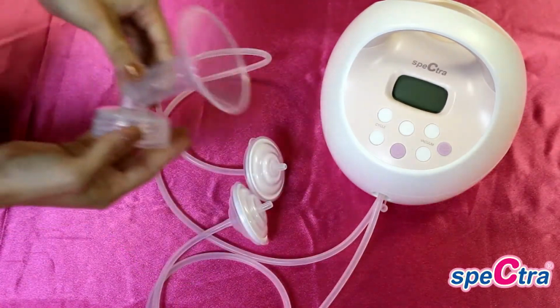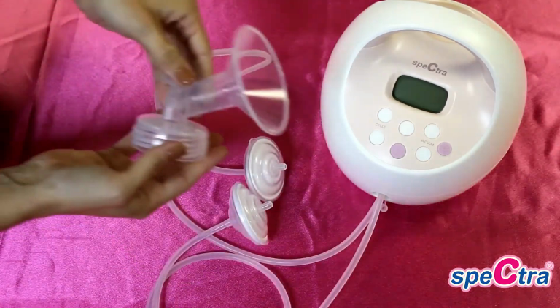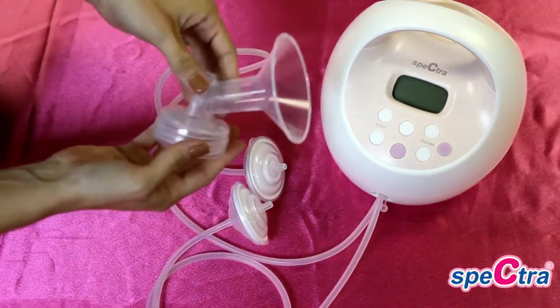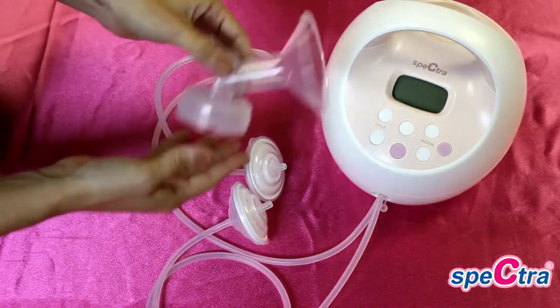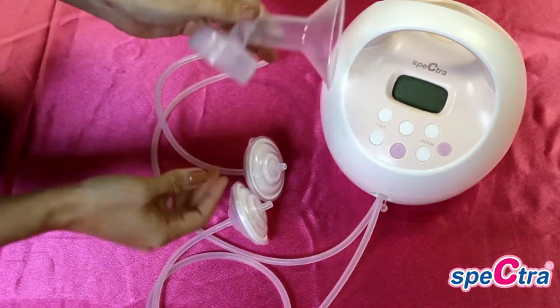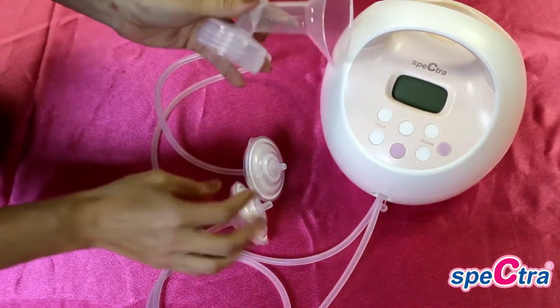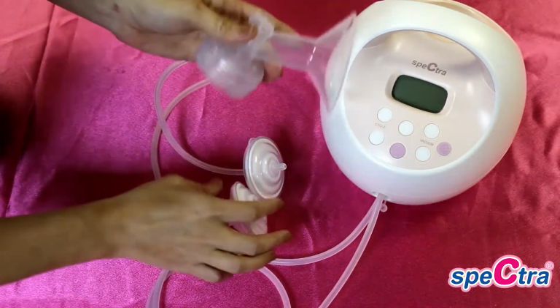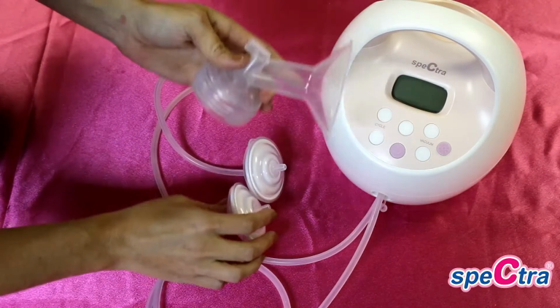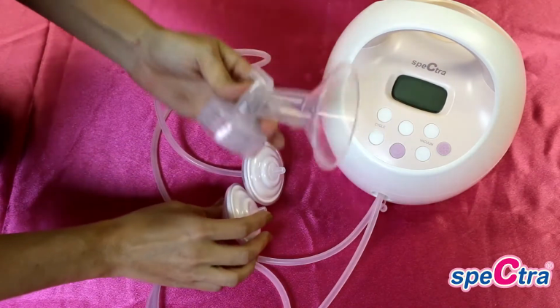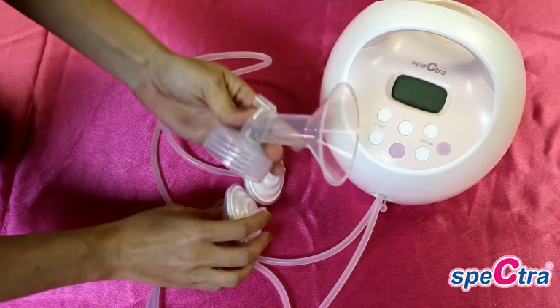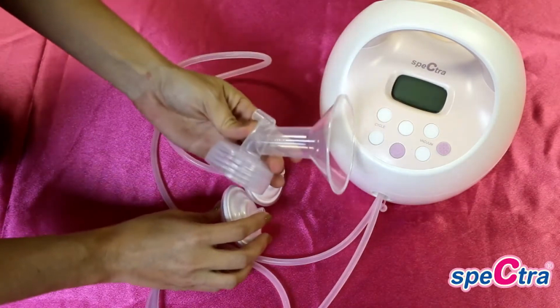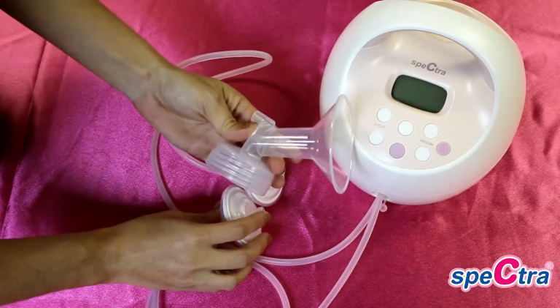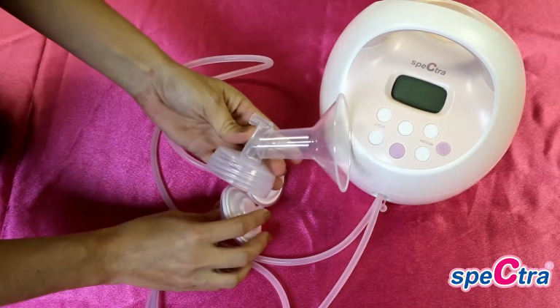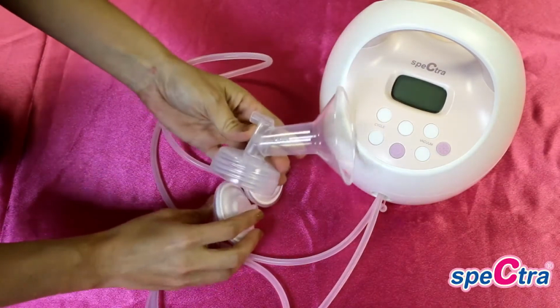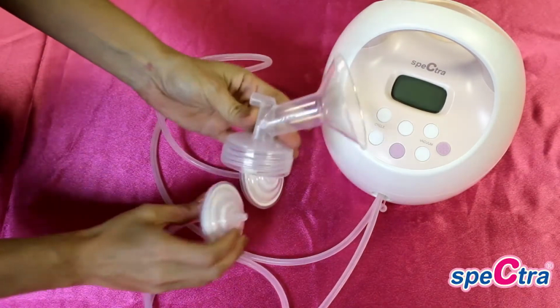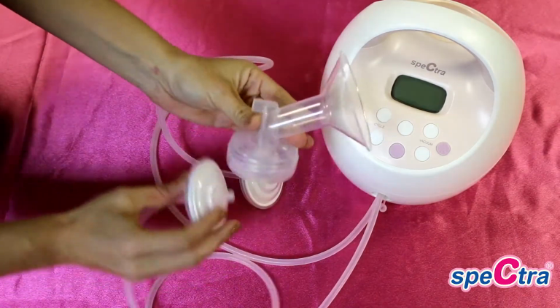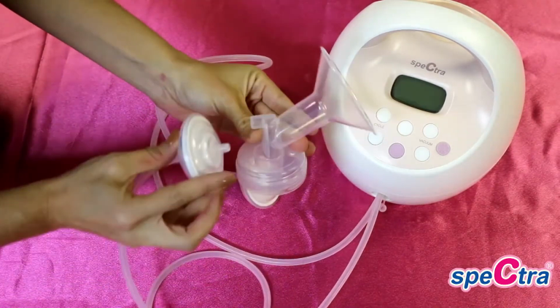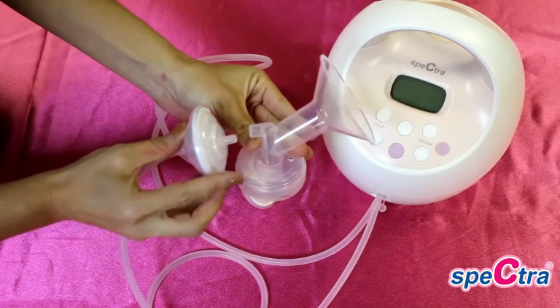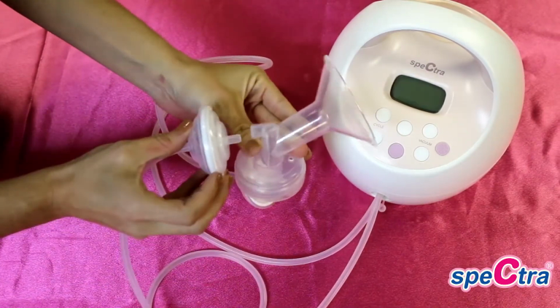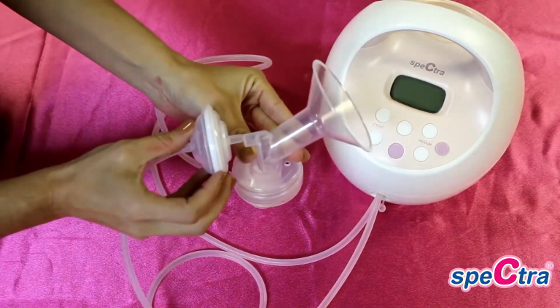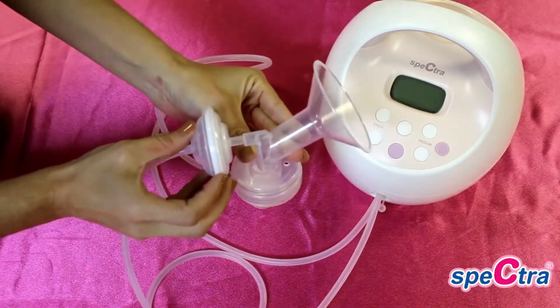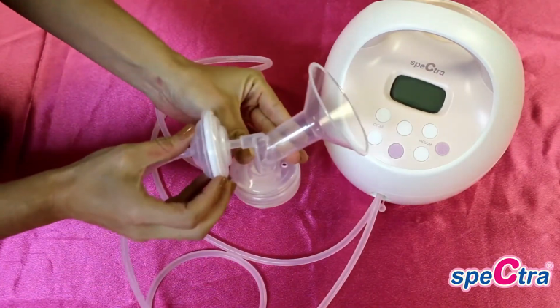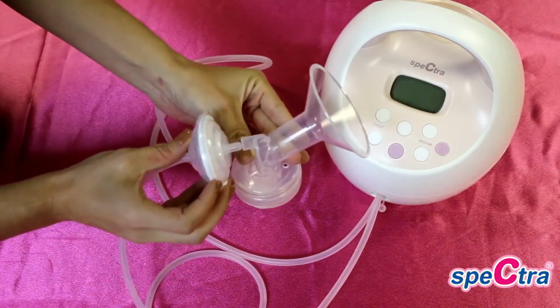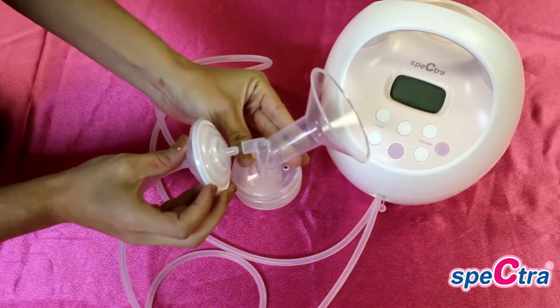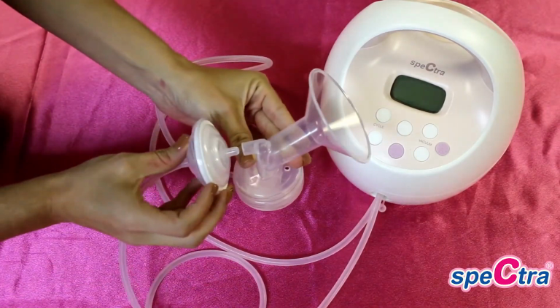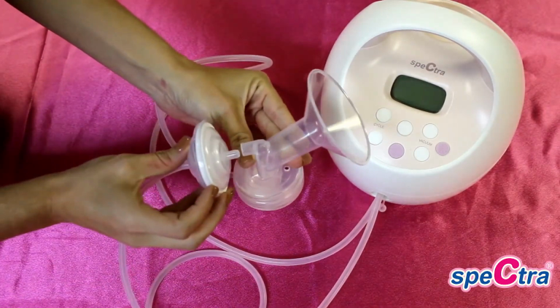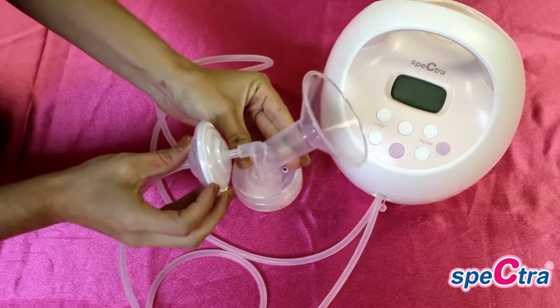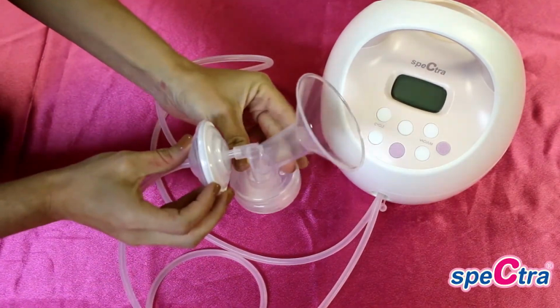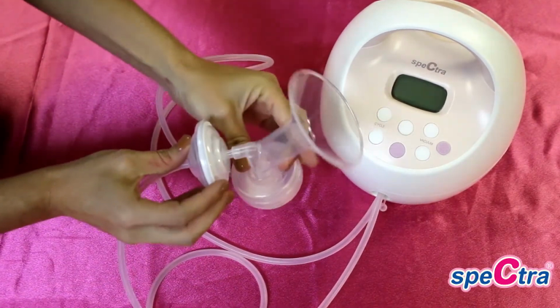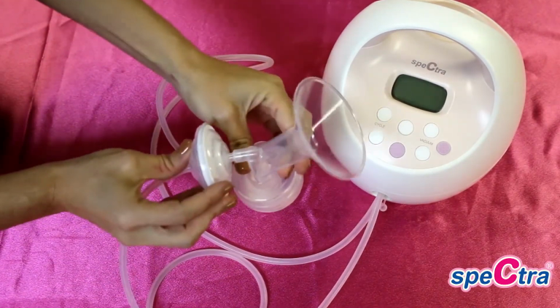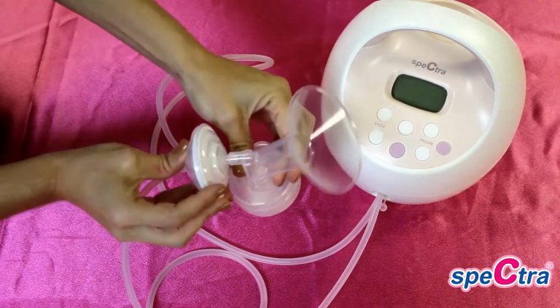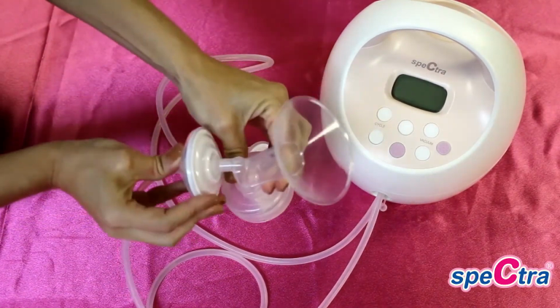You will then attach your flange to the backflow protector's larger connector.